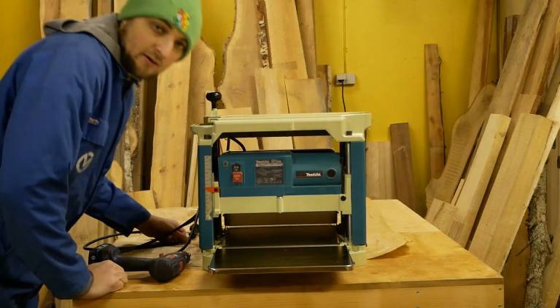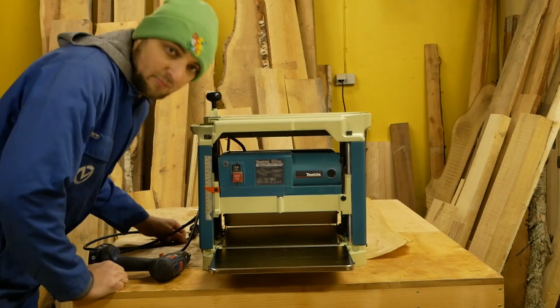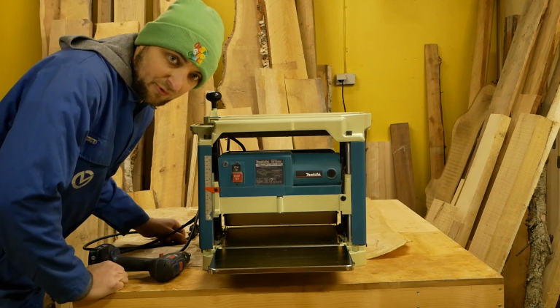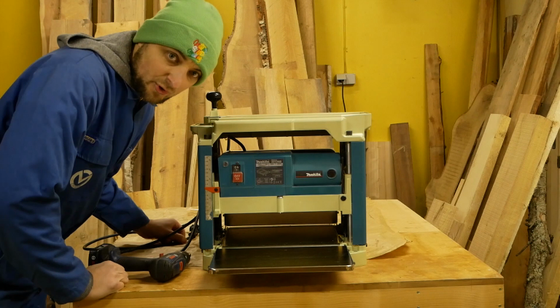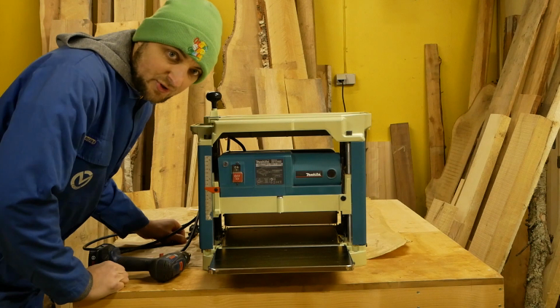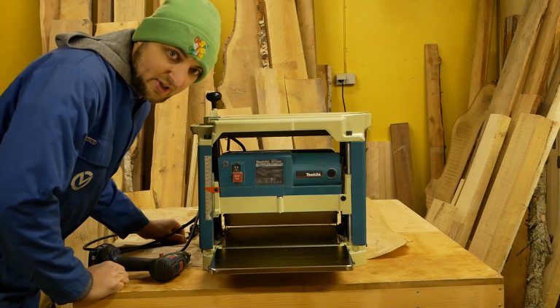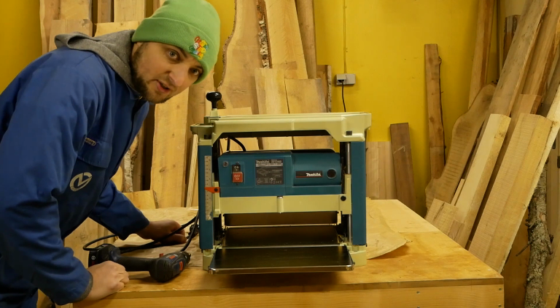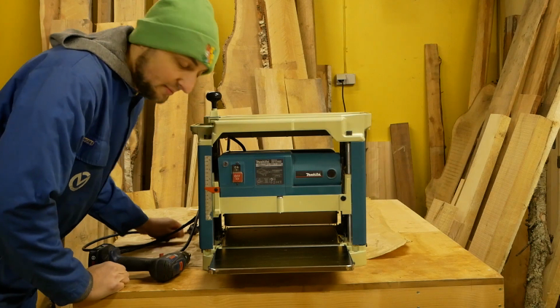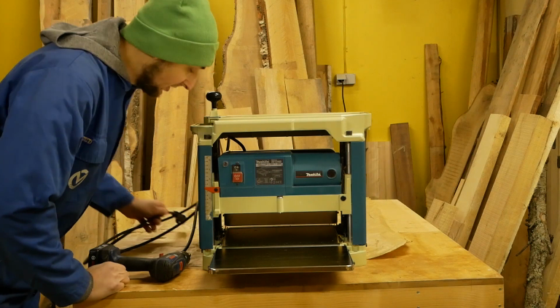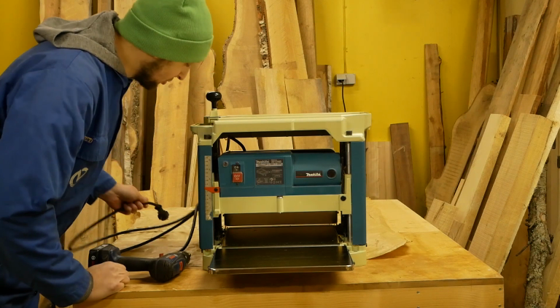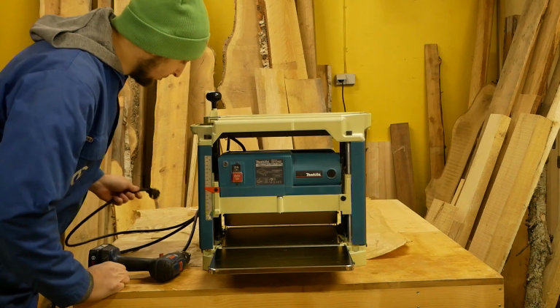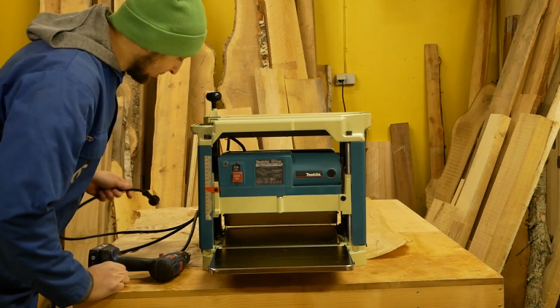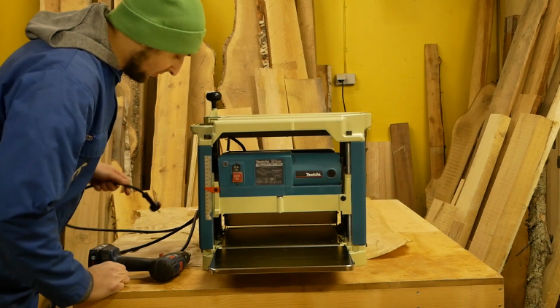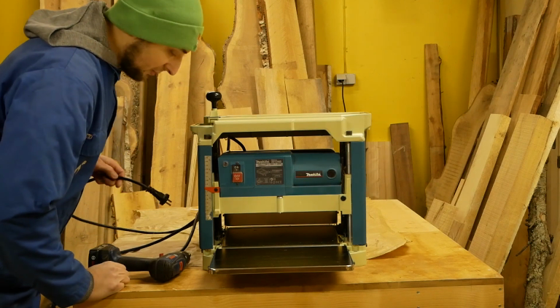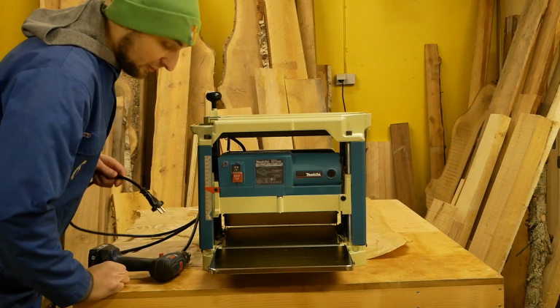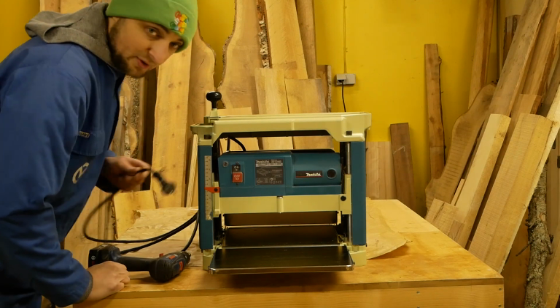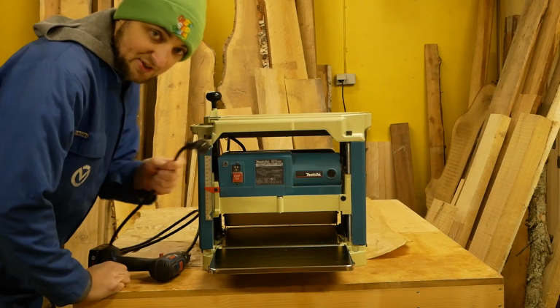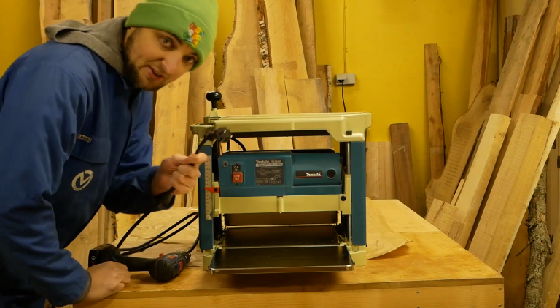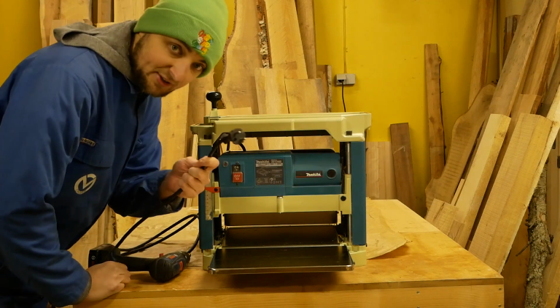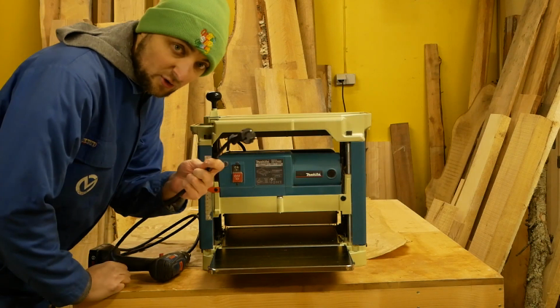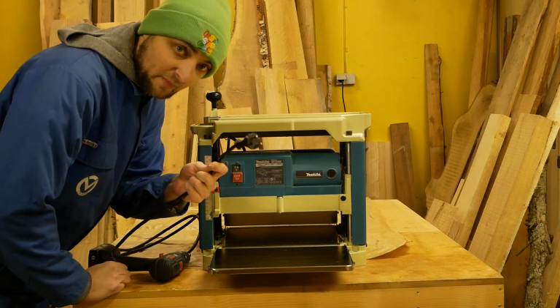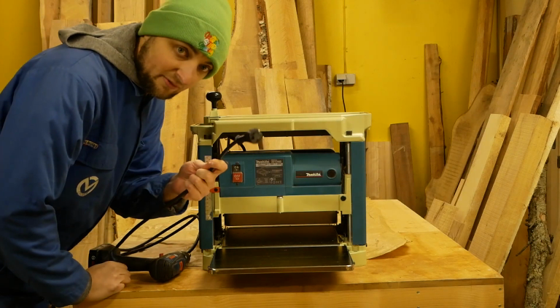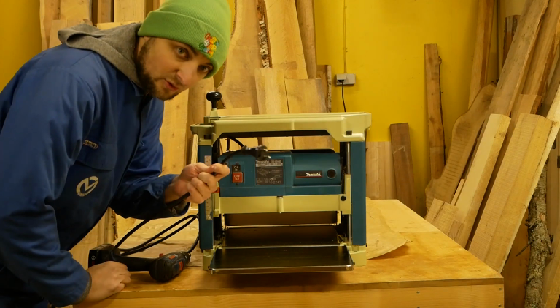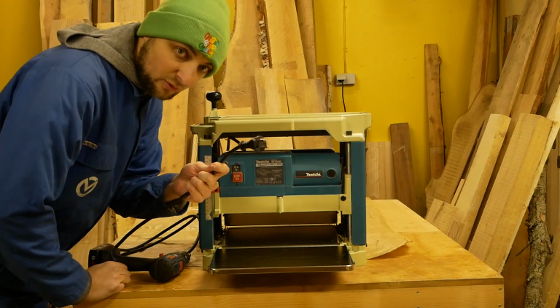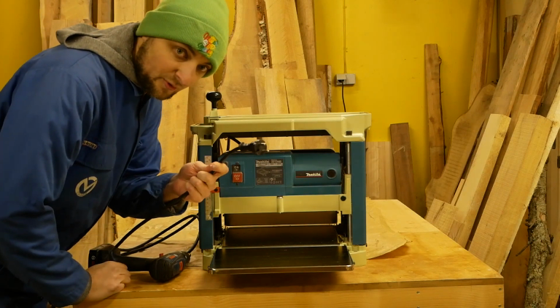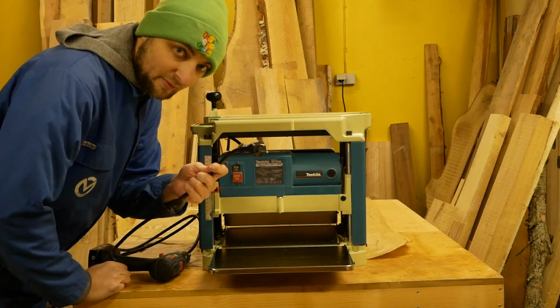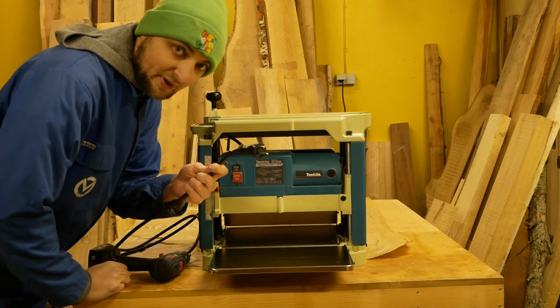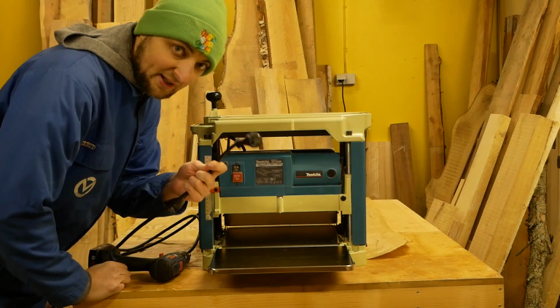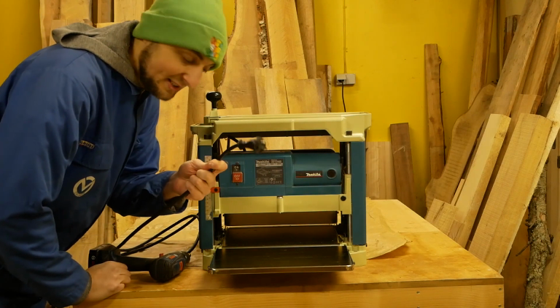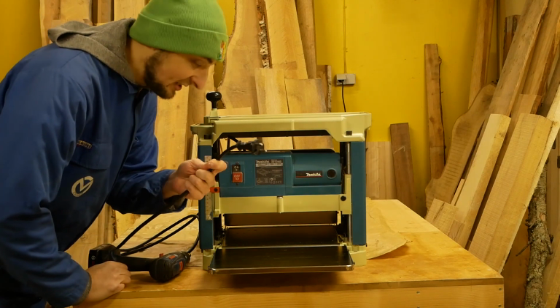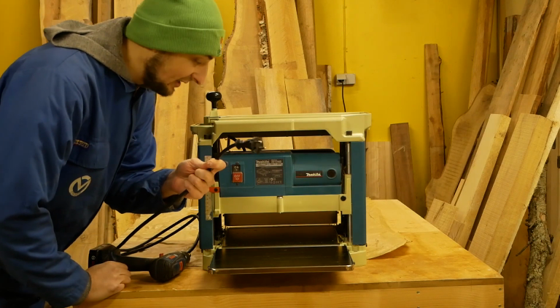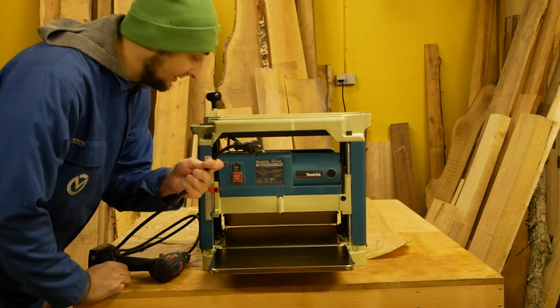Before you start, make sure you disconnect your power tool from the electric line.